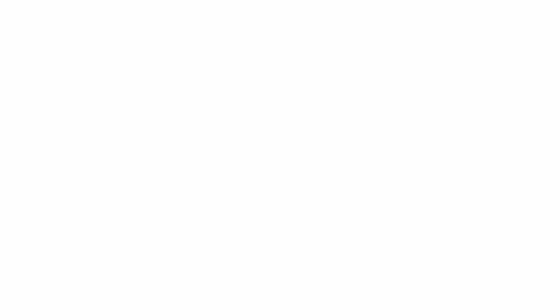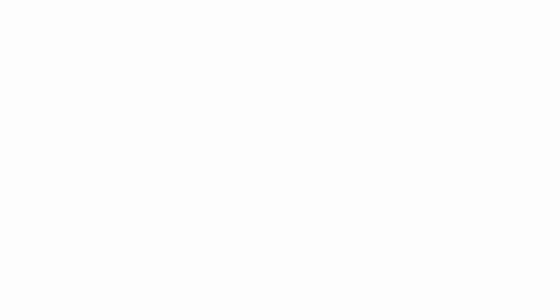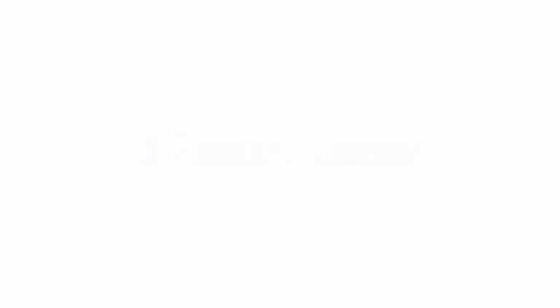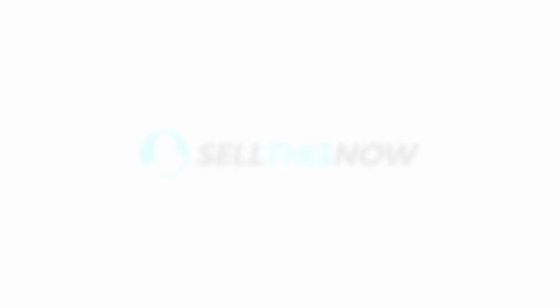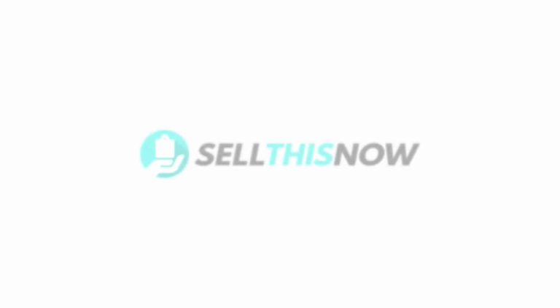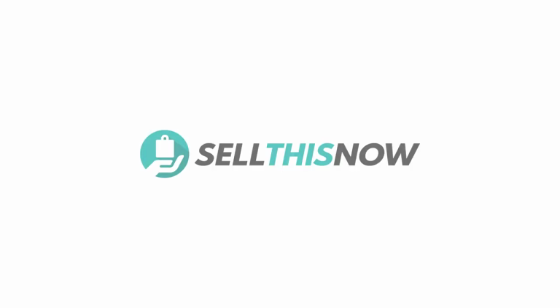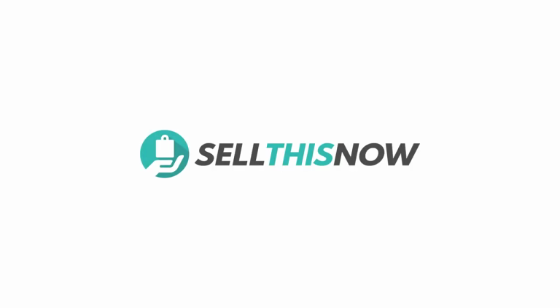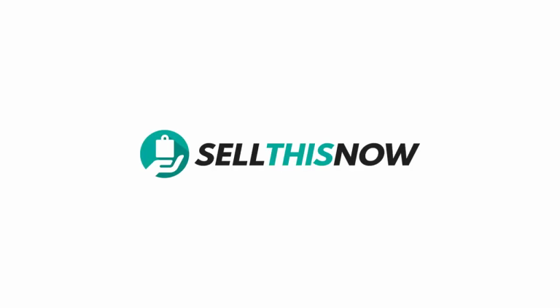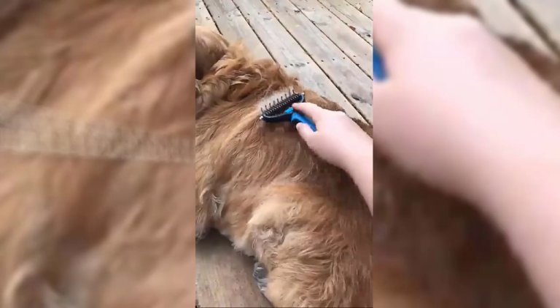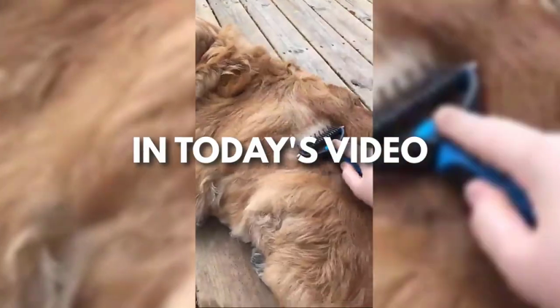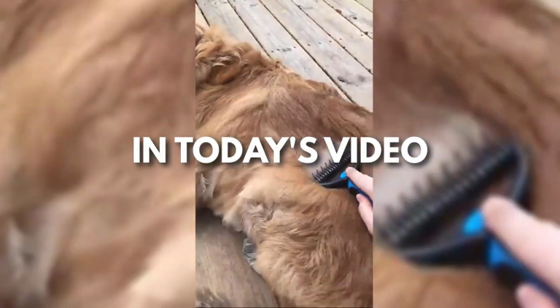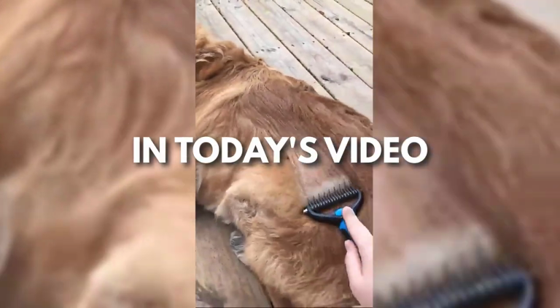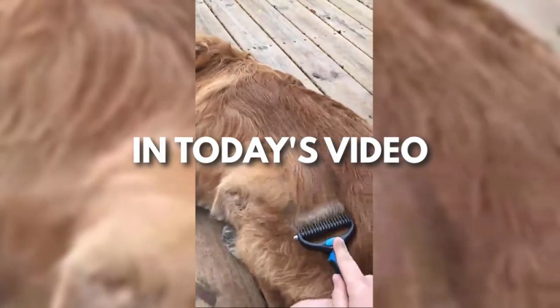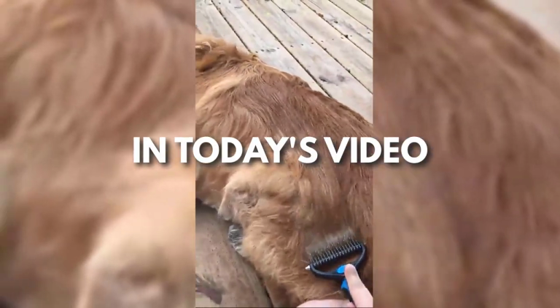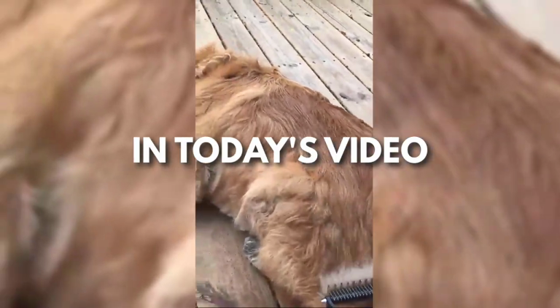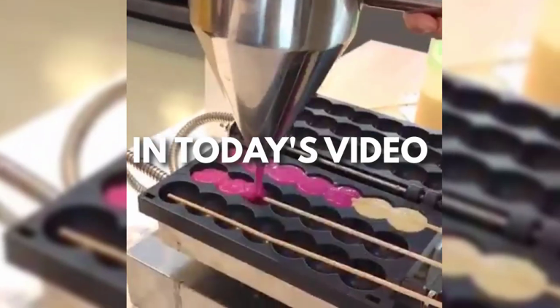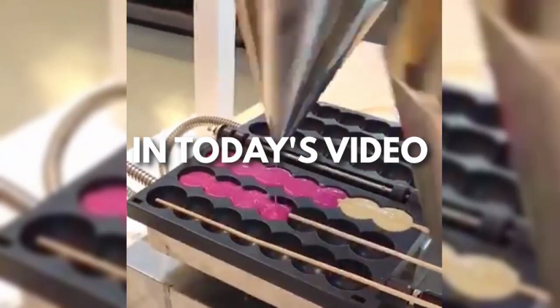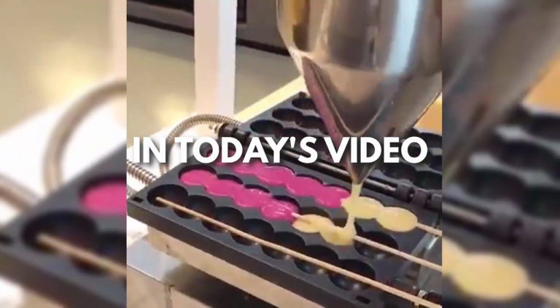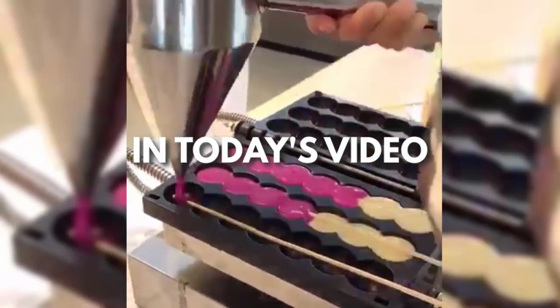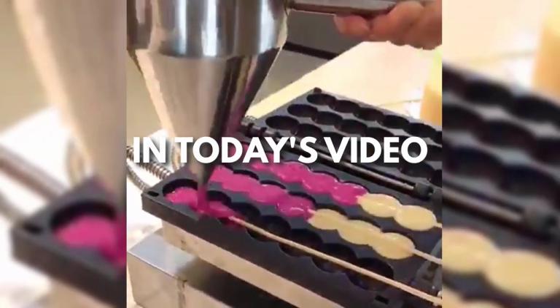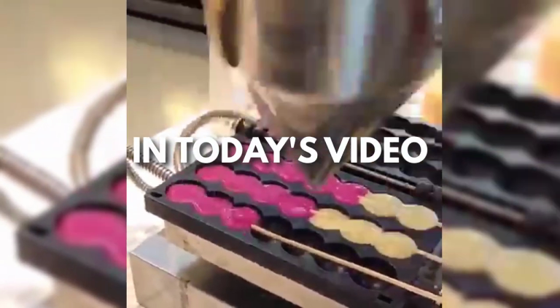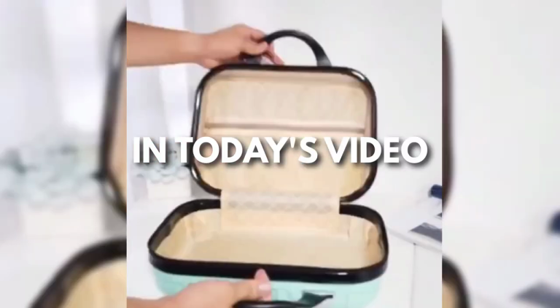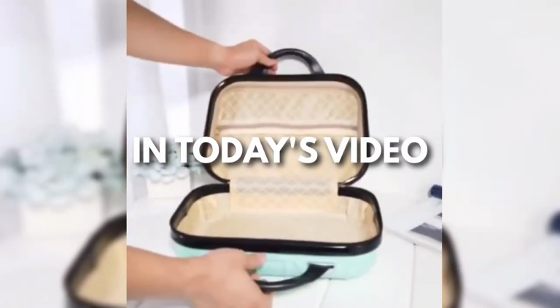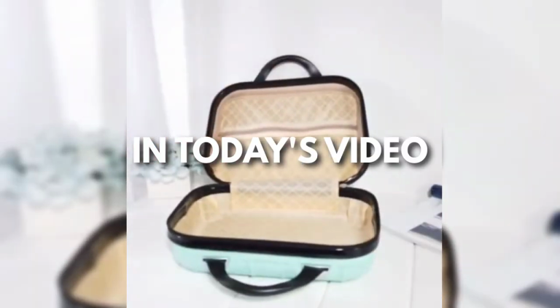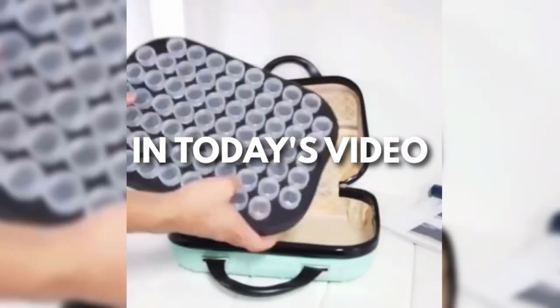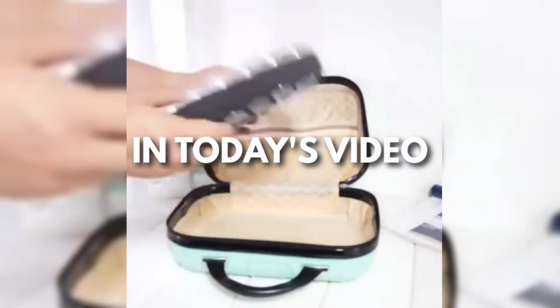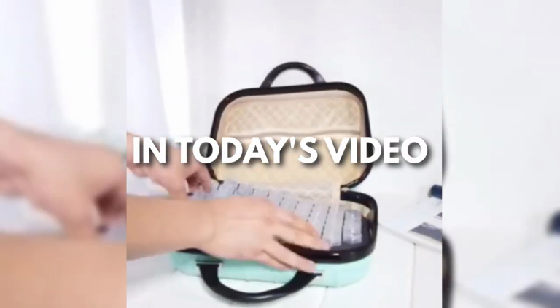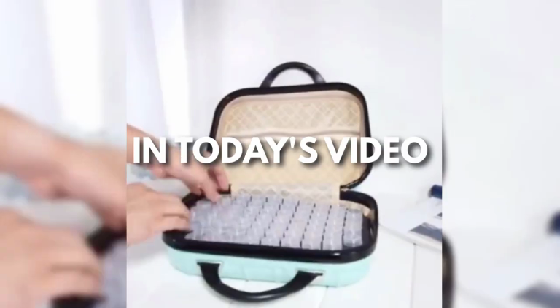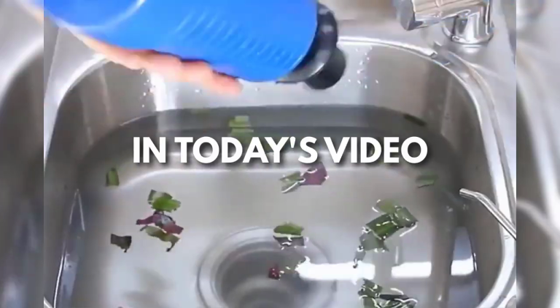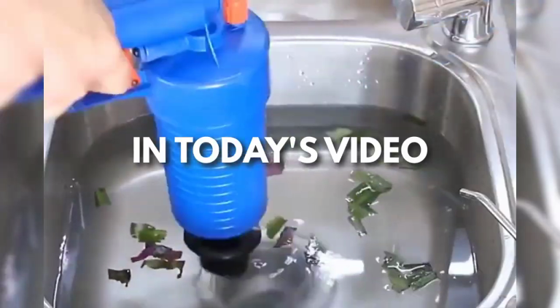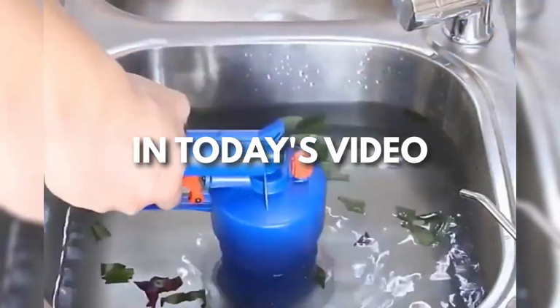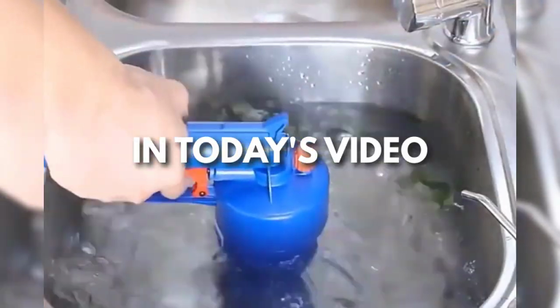Hey, this is Sell This Now. Every day I'm looking for new products to sell, so here's my top winning products of the day.